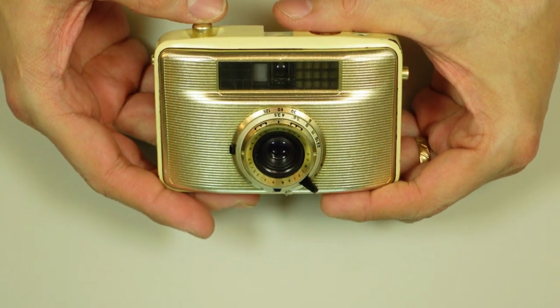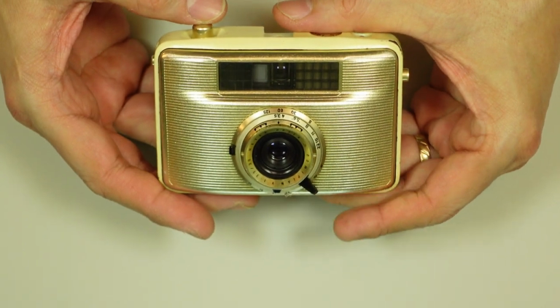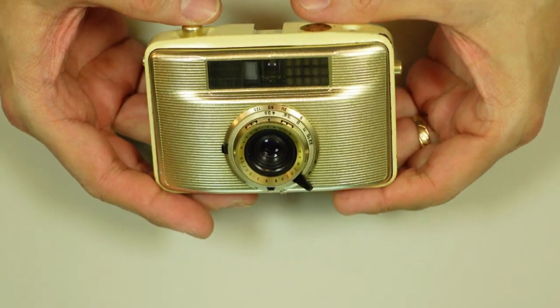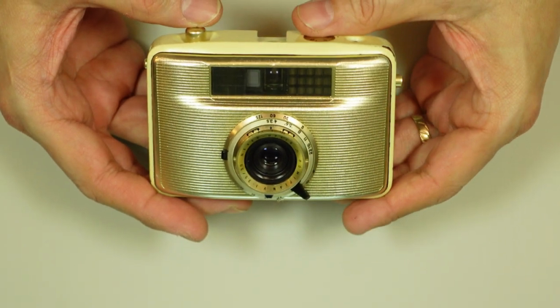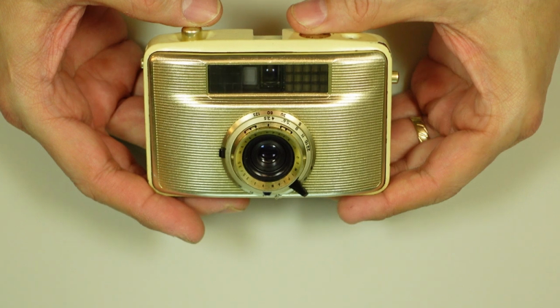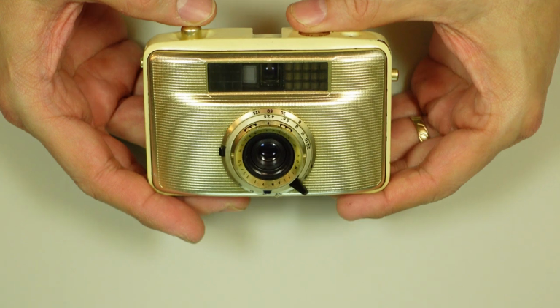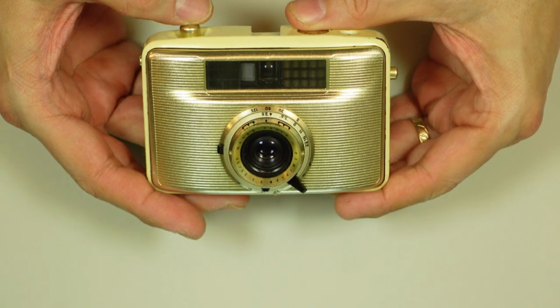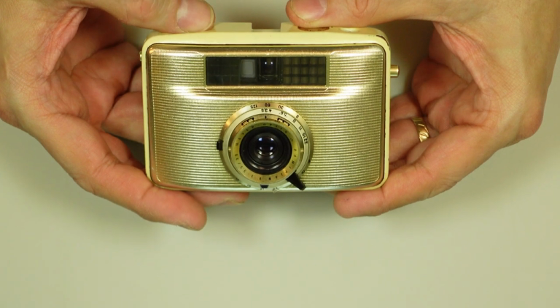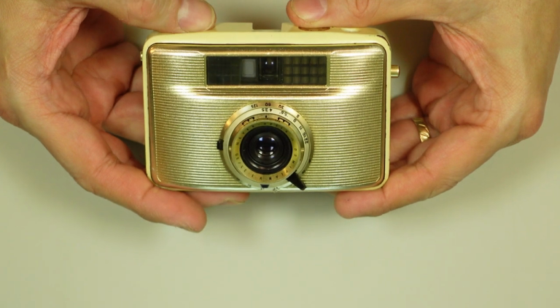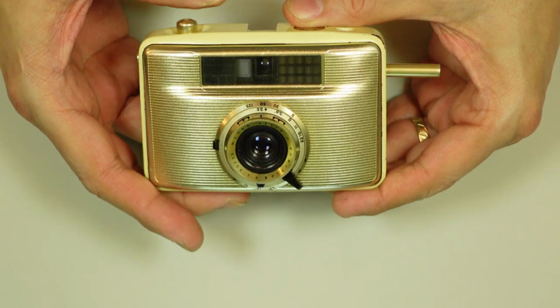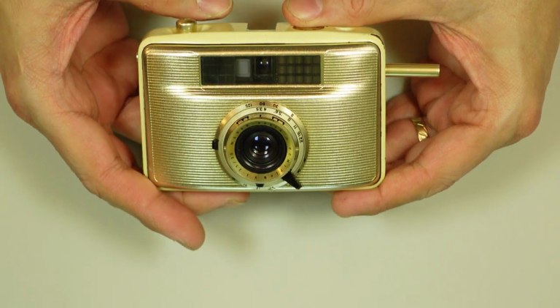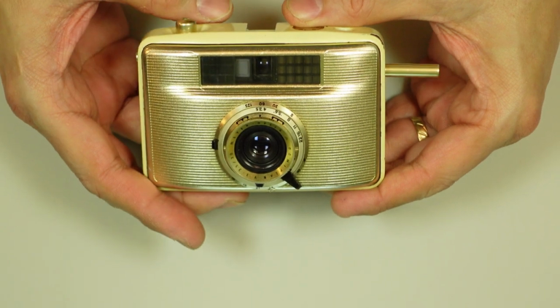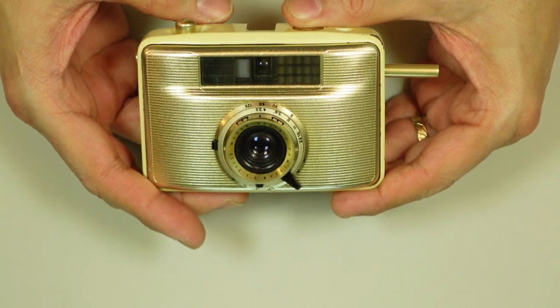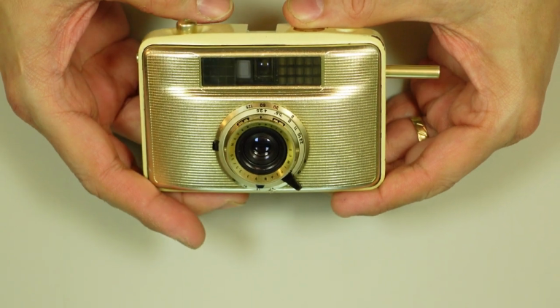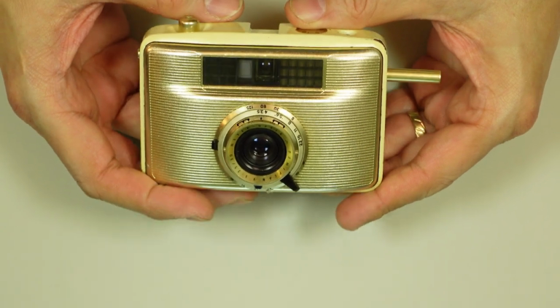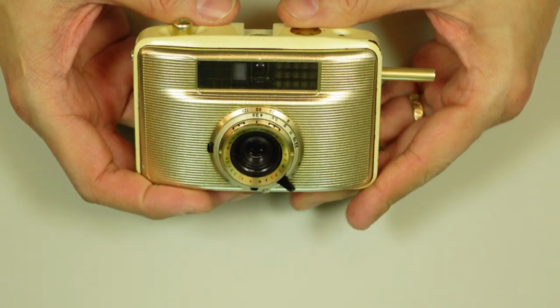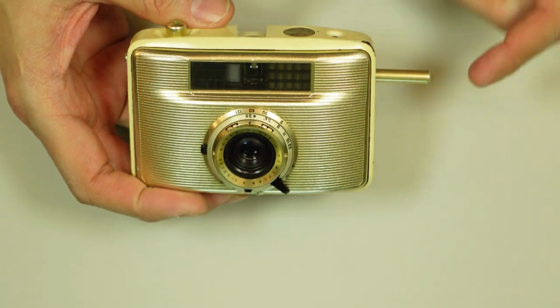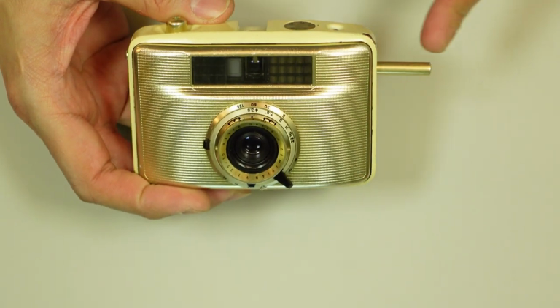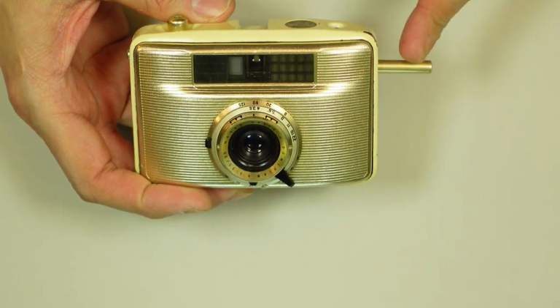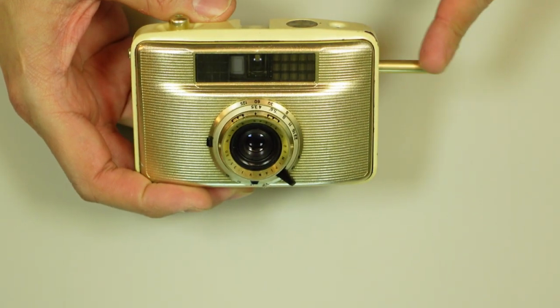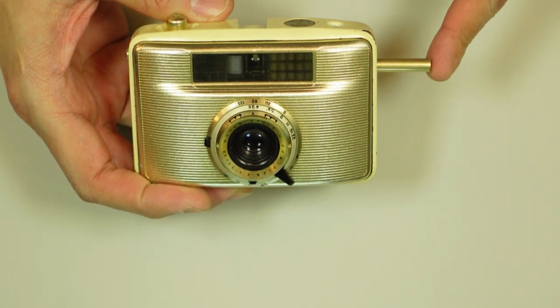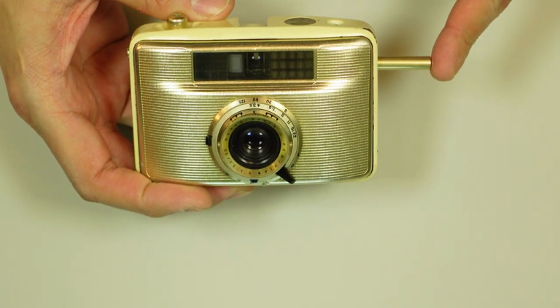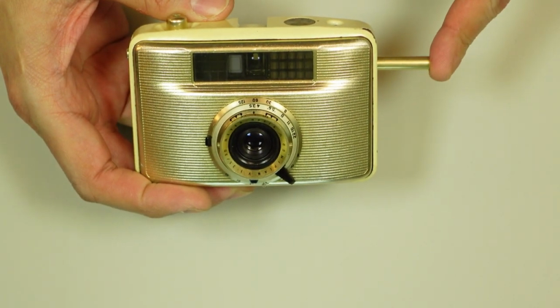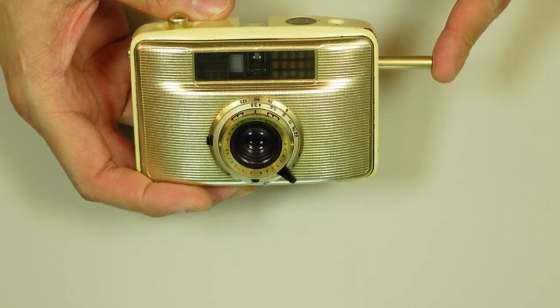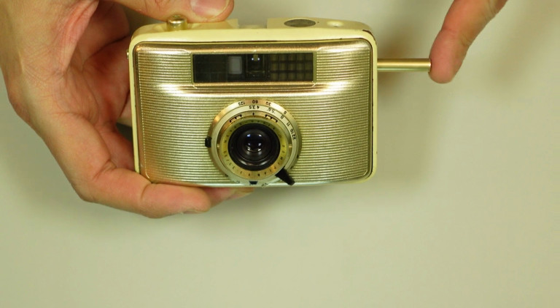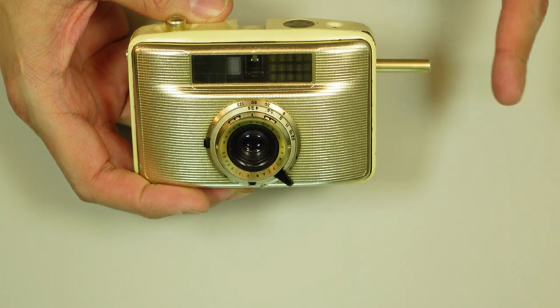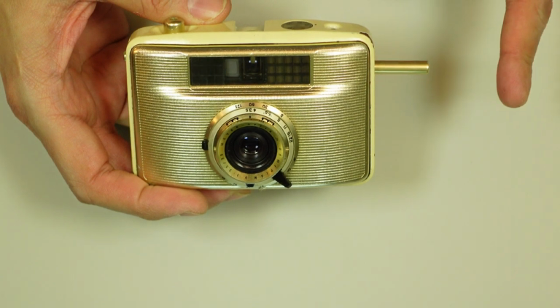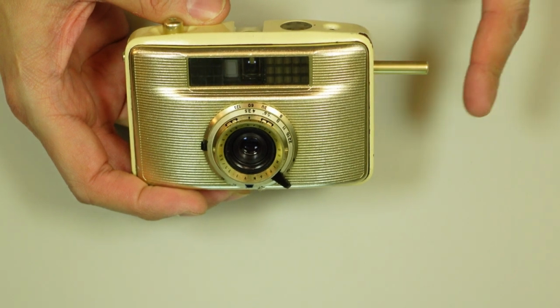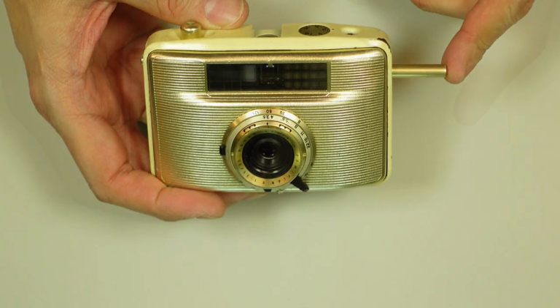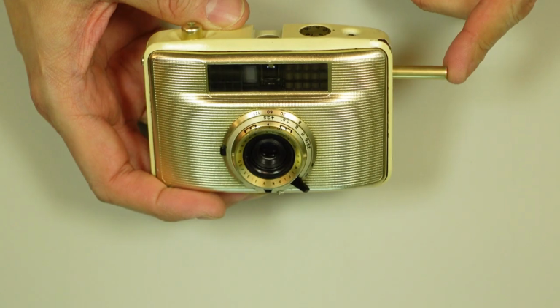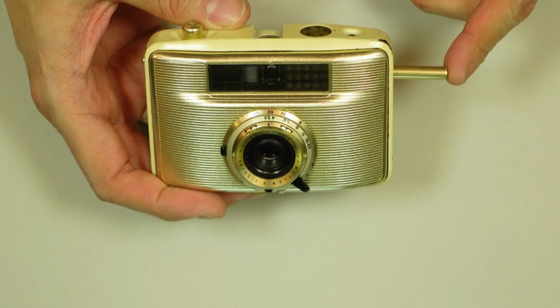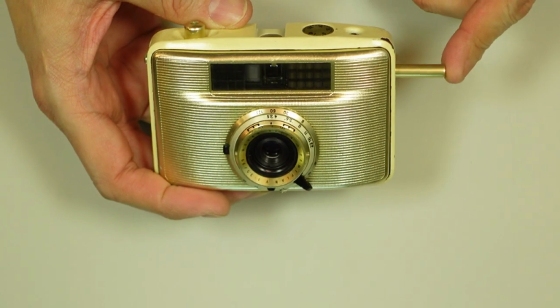So when you take a photo, something unusual happens. This plunger now extends from the body. To advance the film, you push in that plunger and it advances it — whatever half a frame is — 18 millimeters.